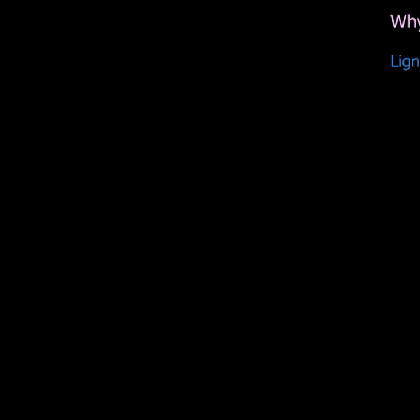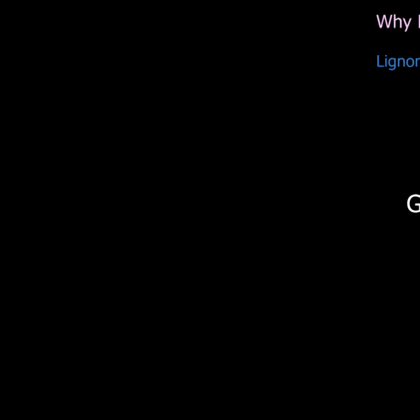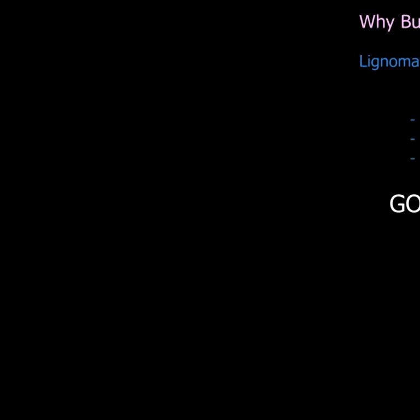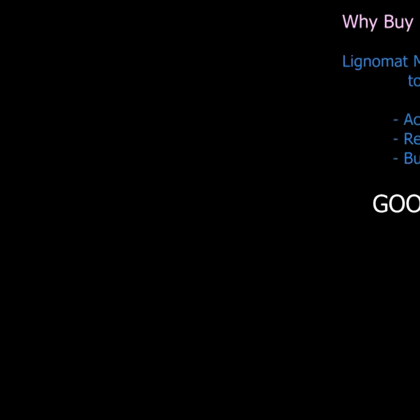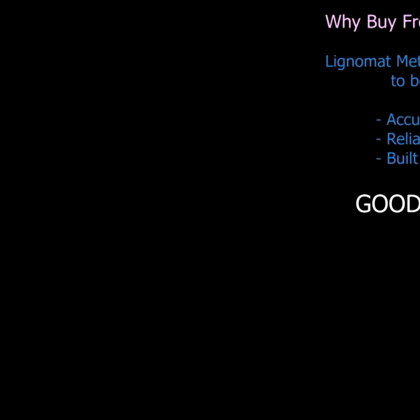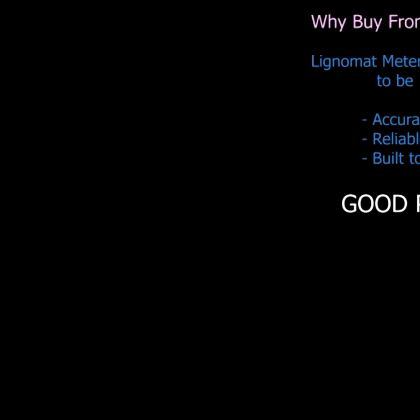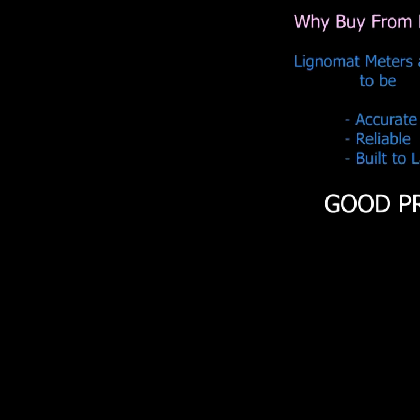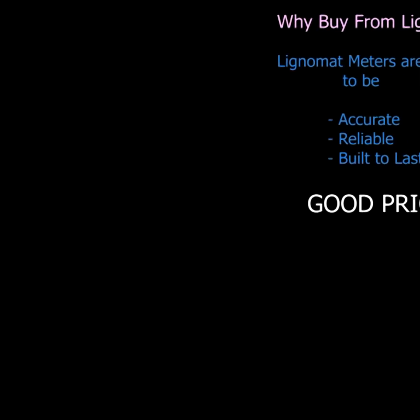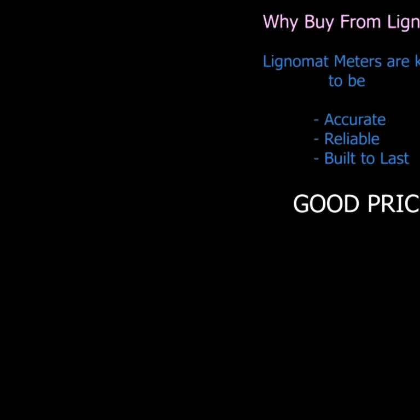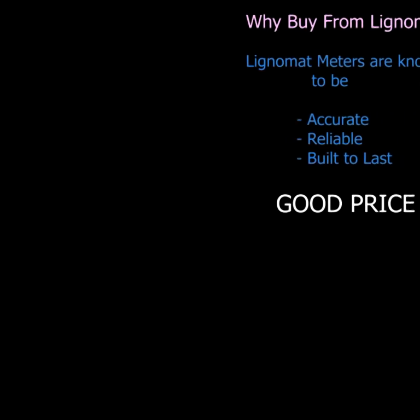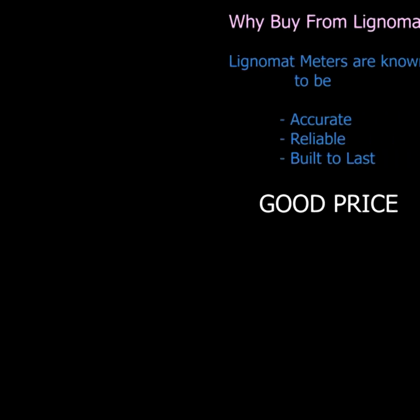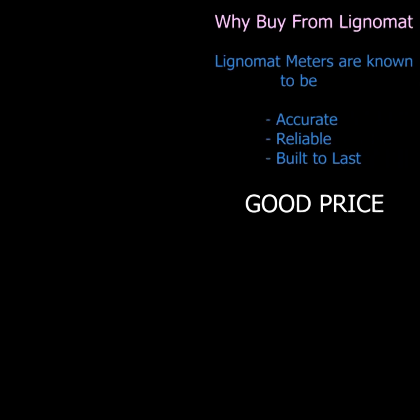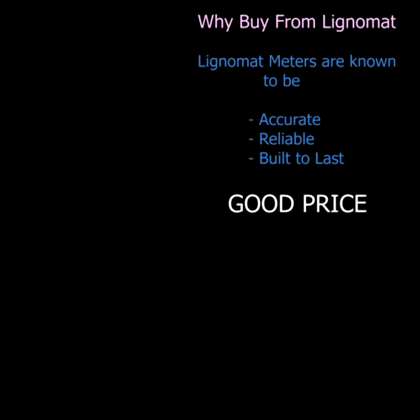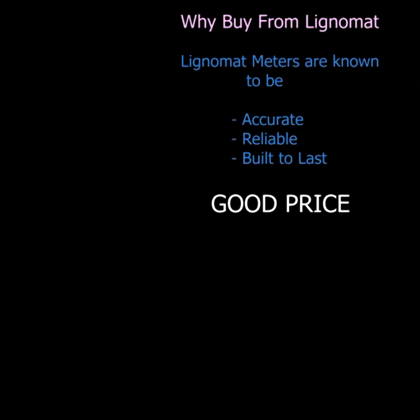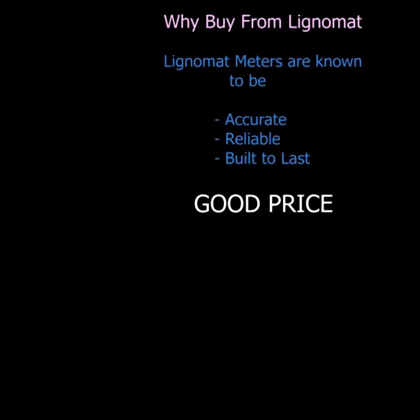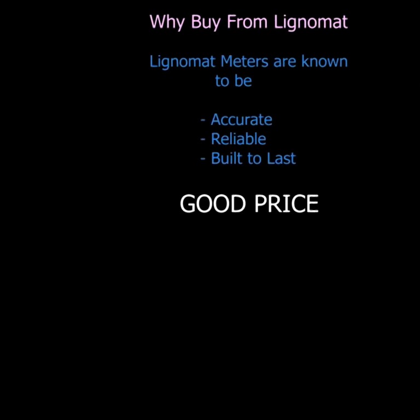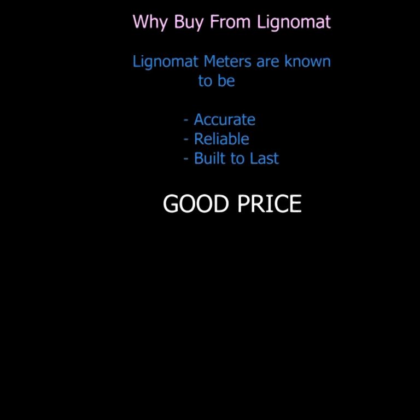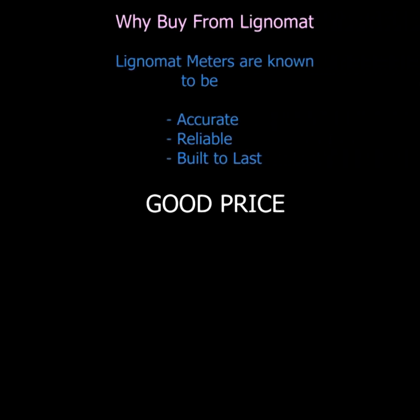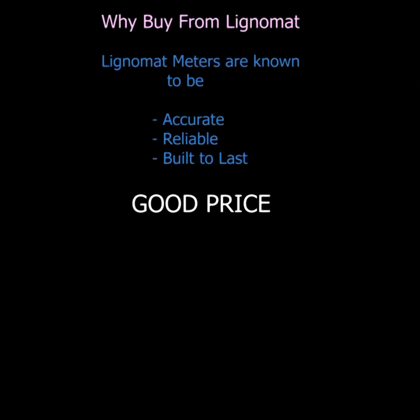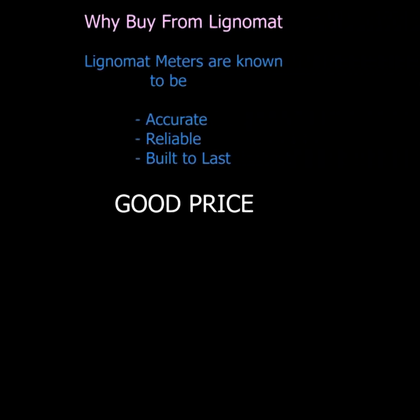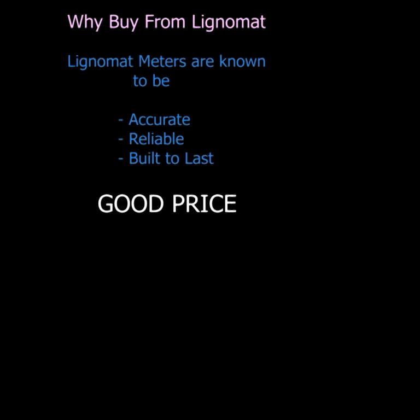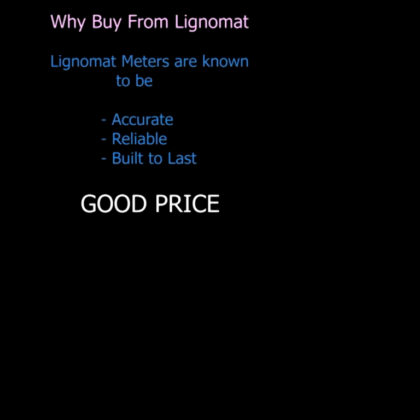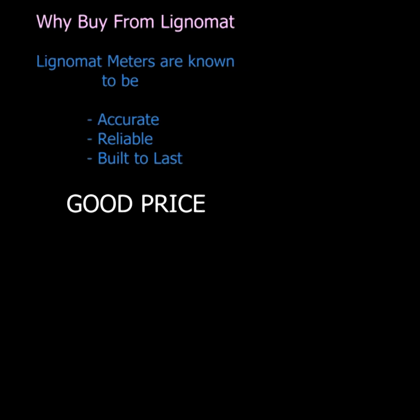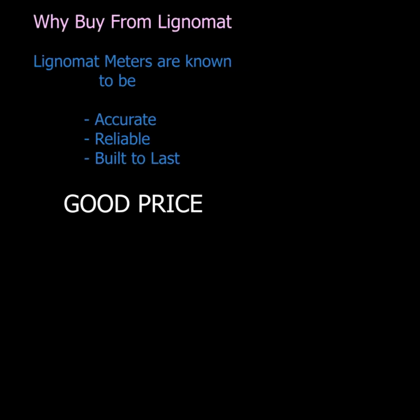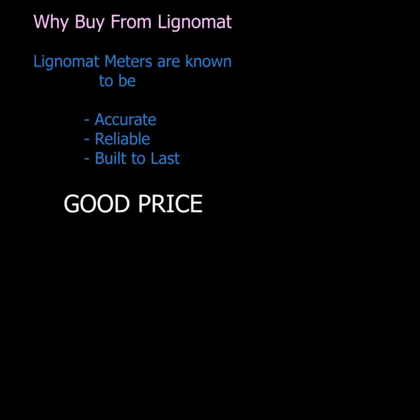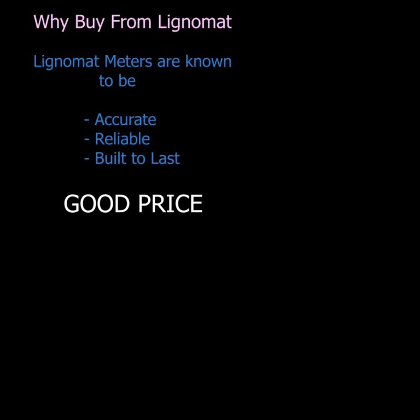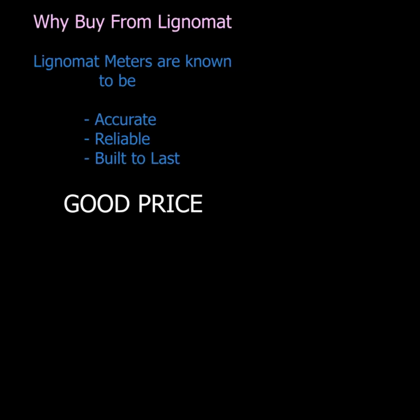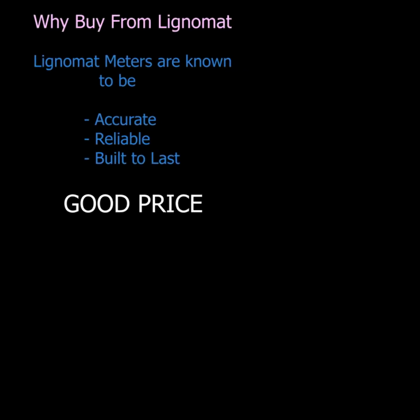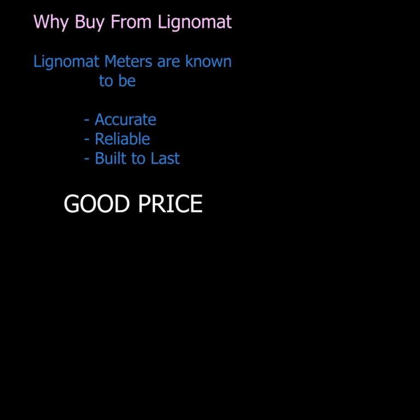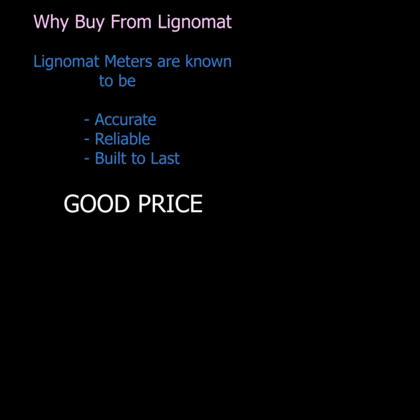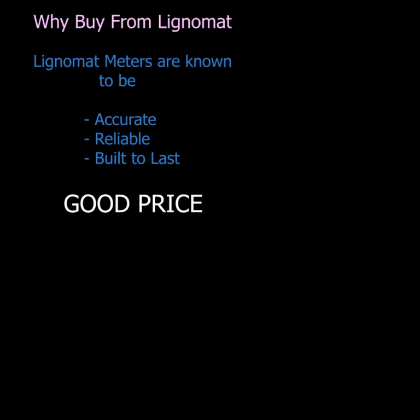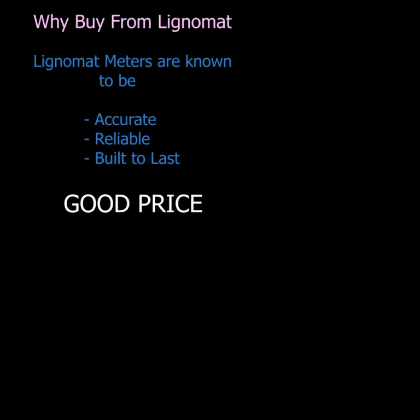Welcome to Lignomat's instructional video series. In this video we will be demonstrating our D2M package.